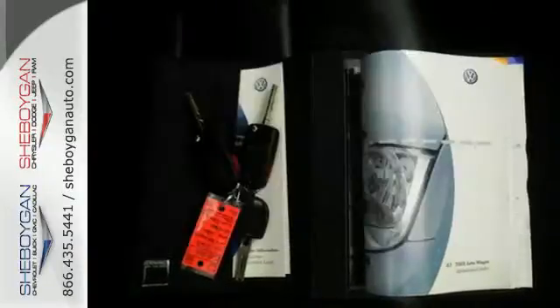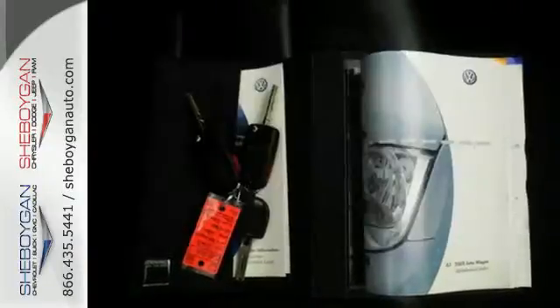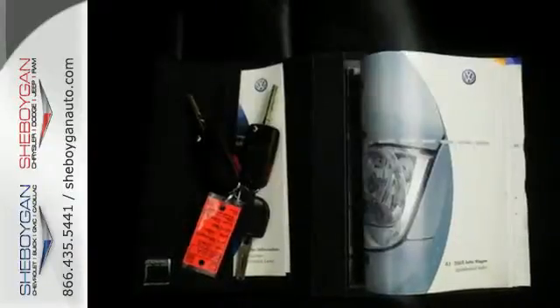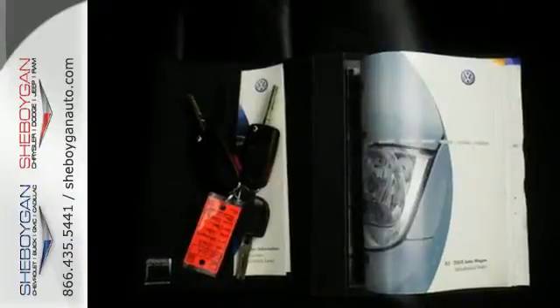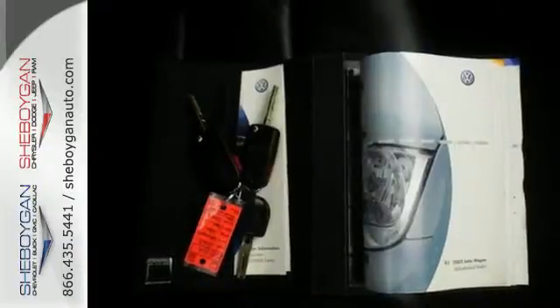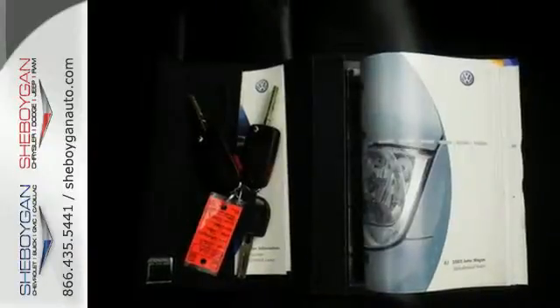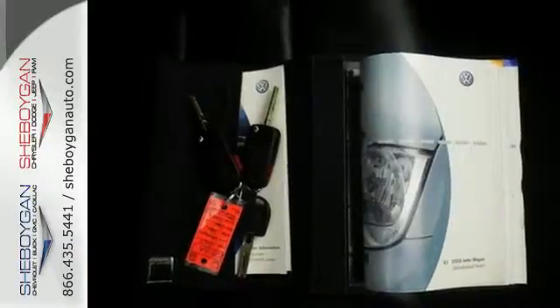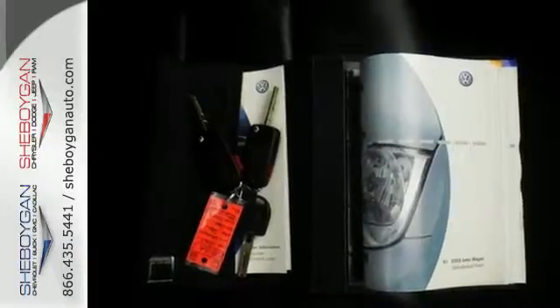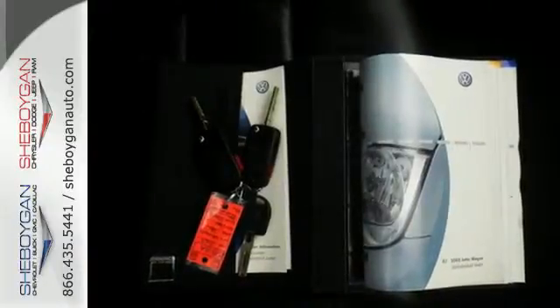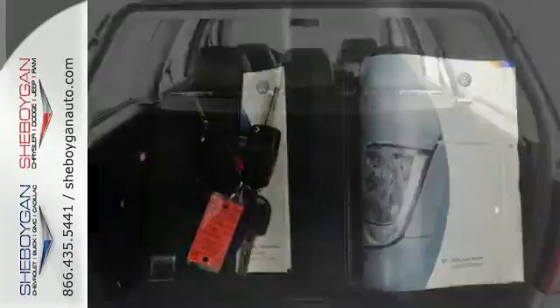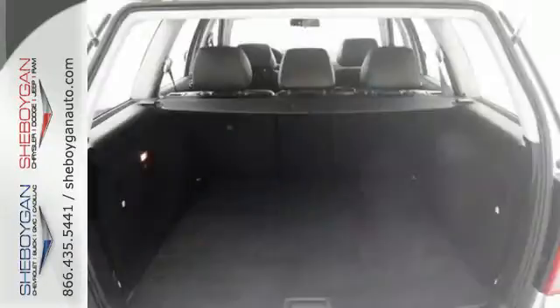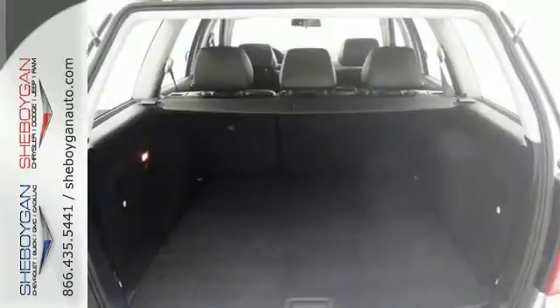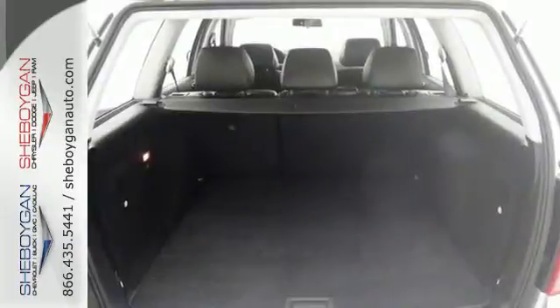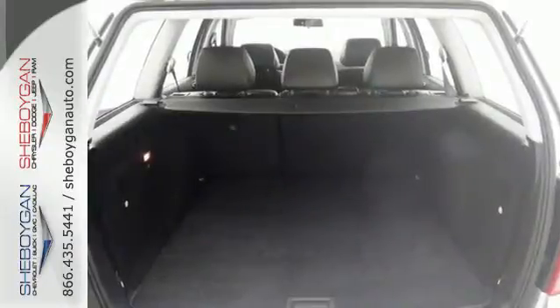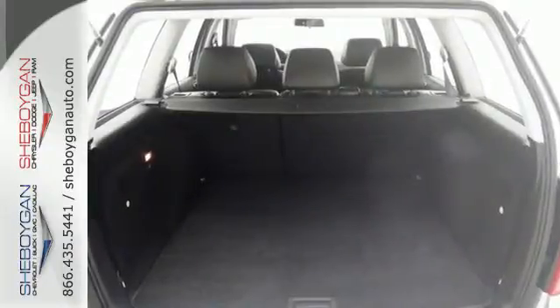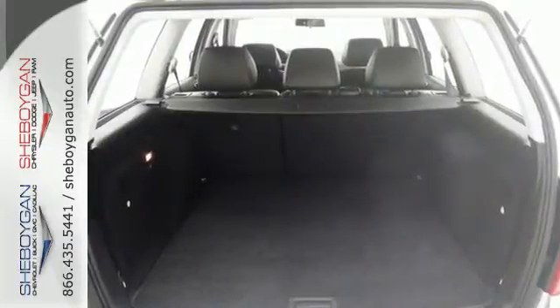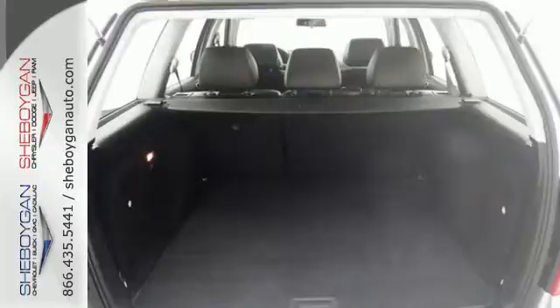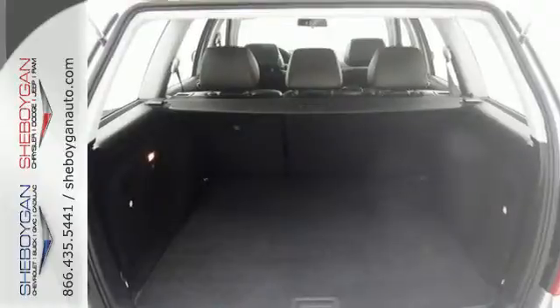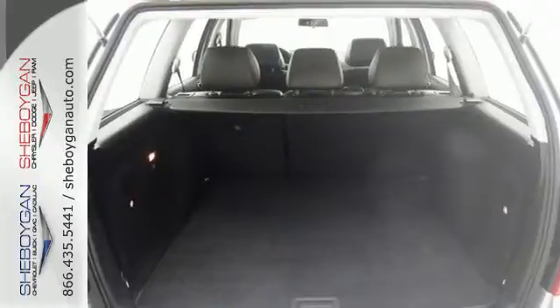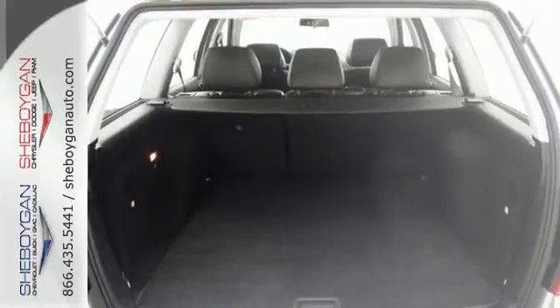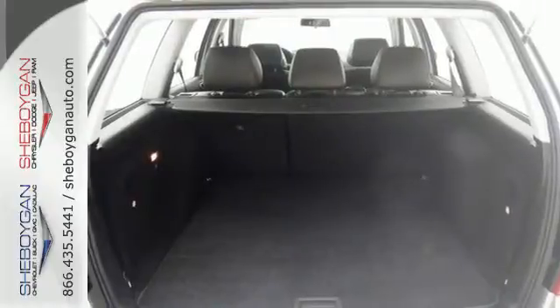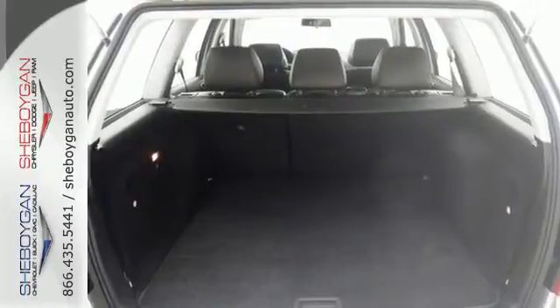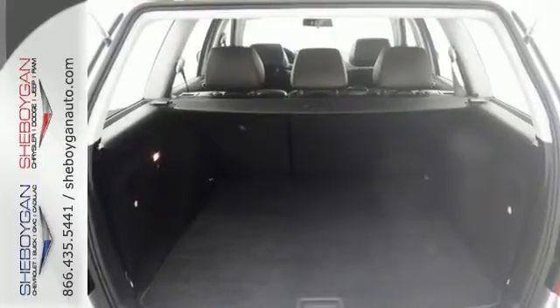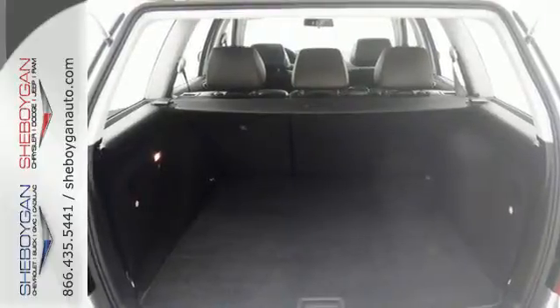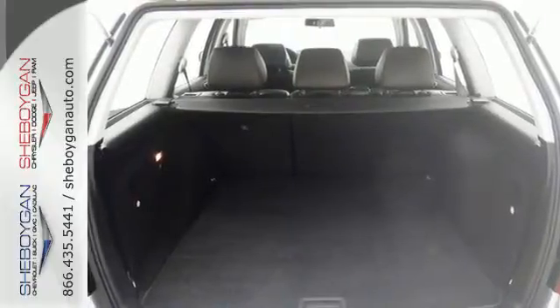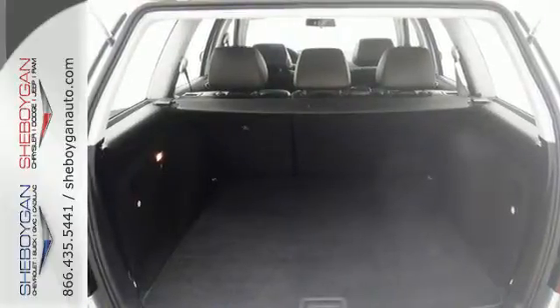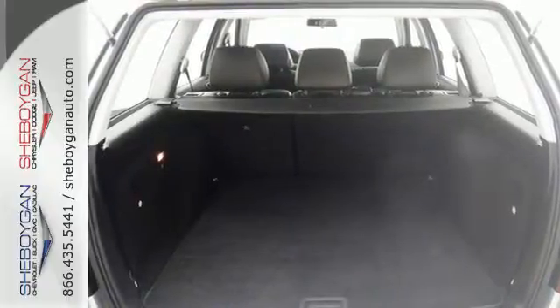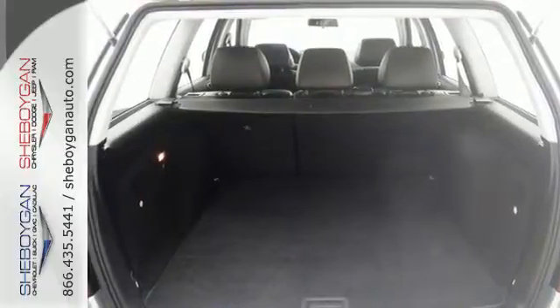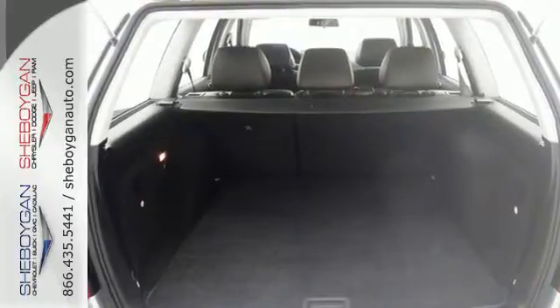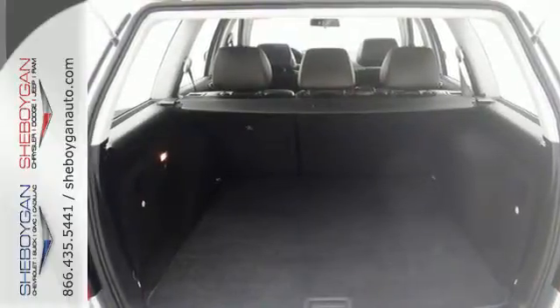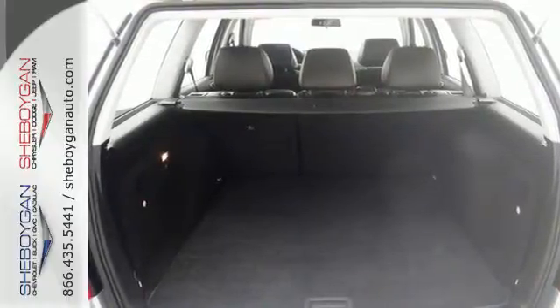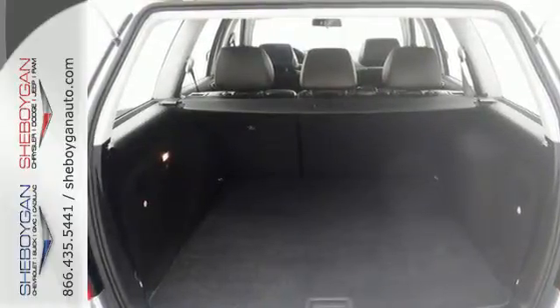Quality, comfort, safety, economy — the hallmarks of the ever popular Volkswagen Jetta.